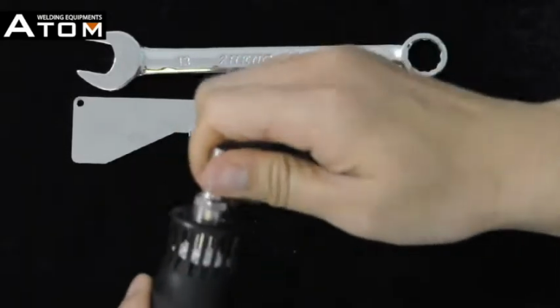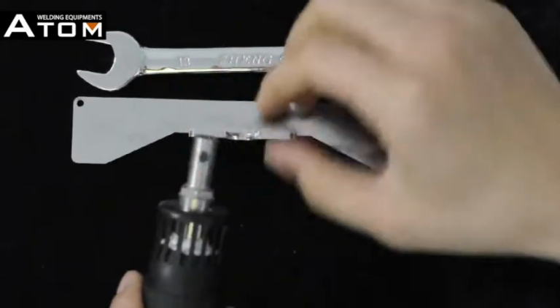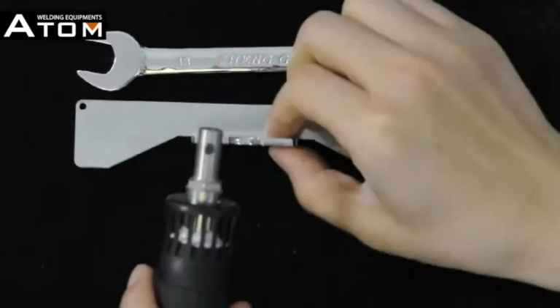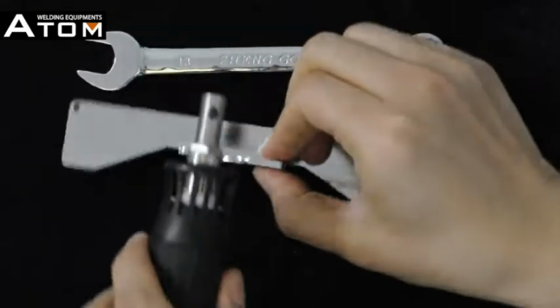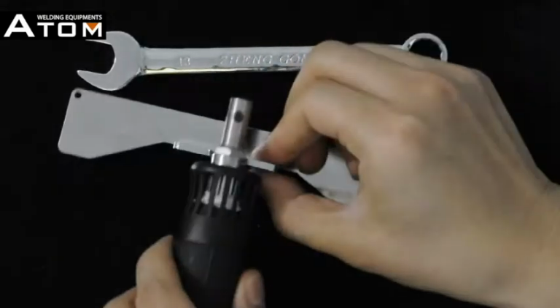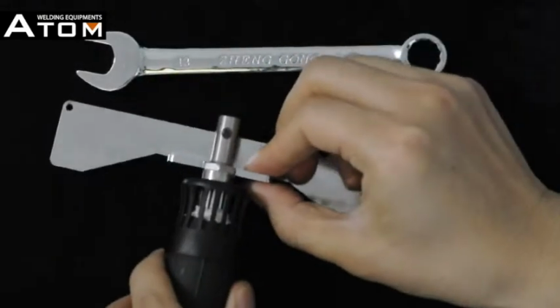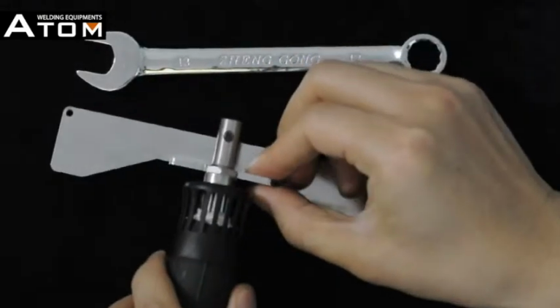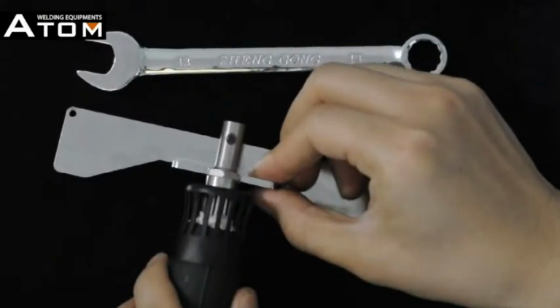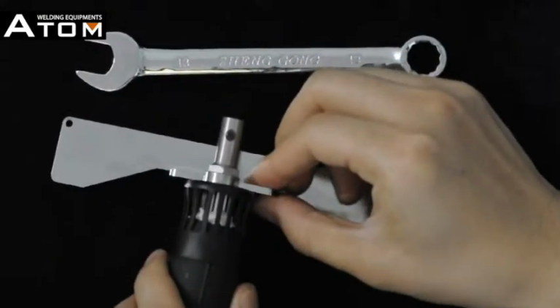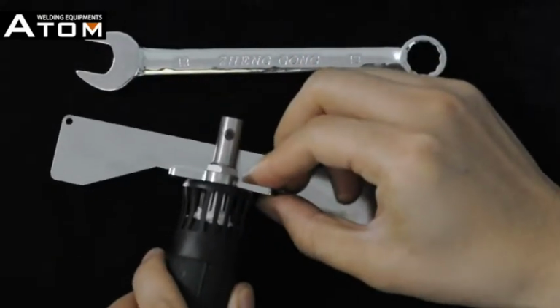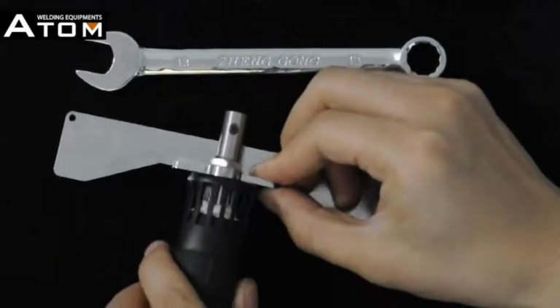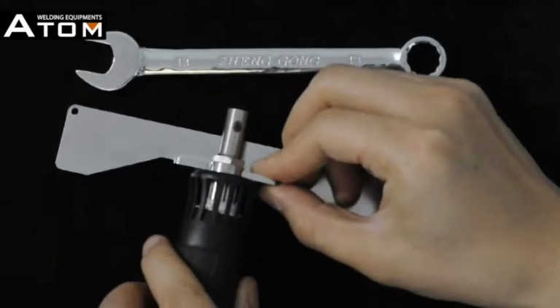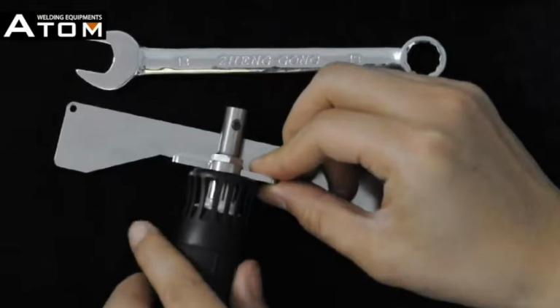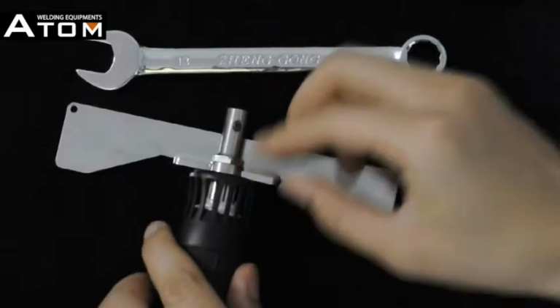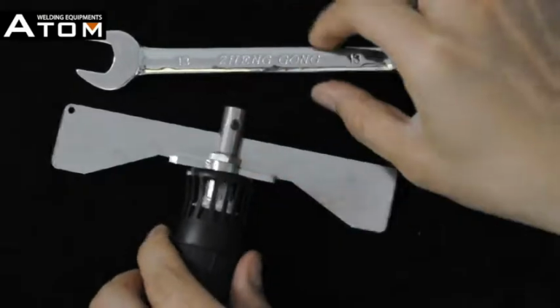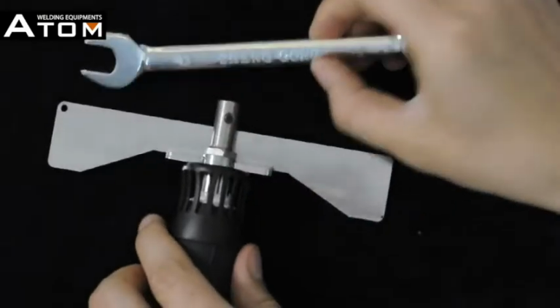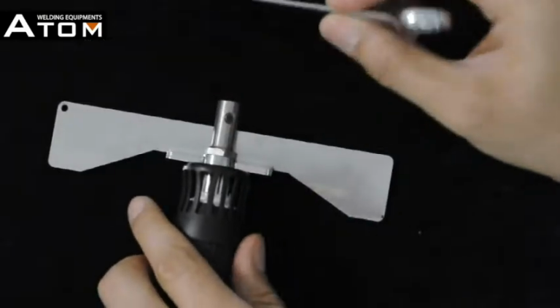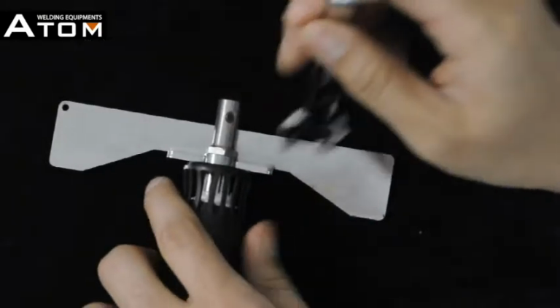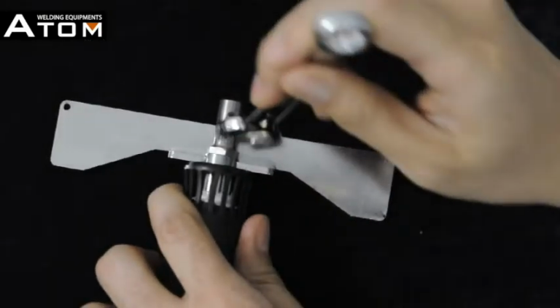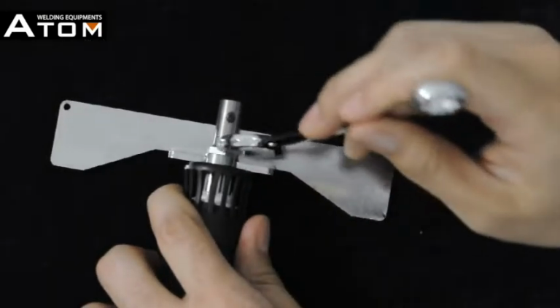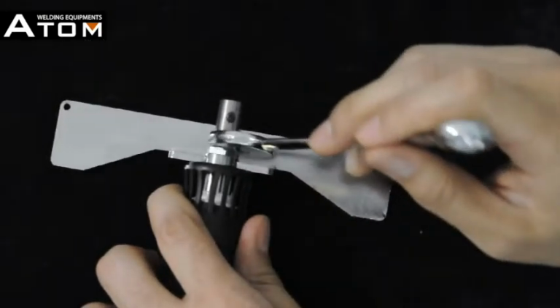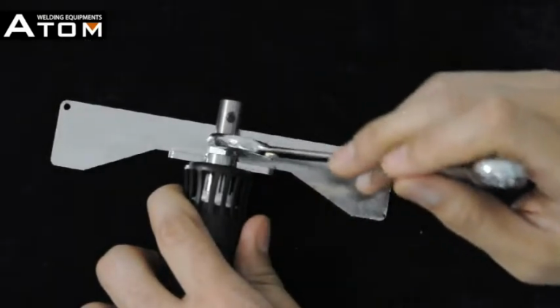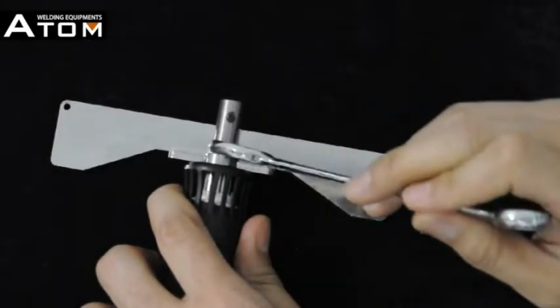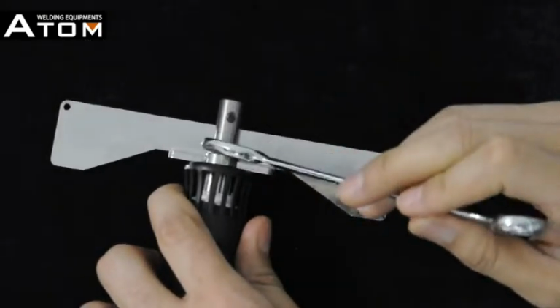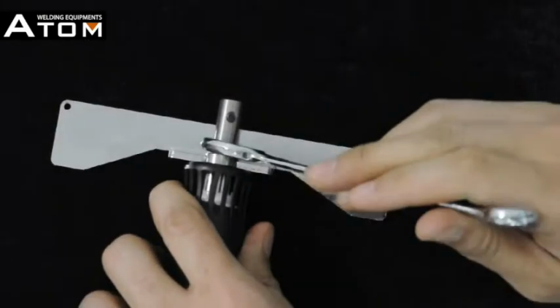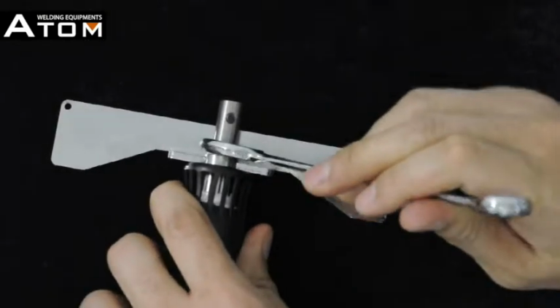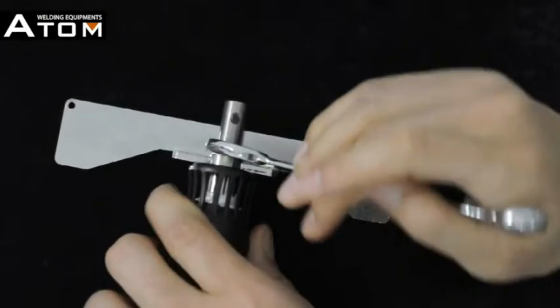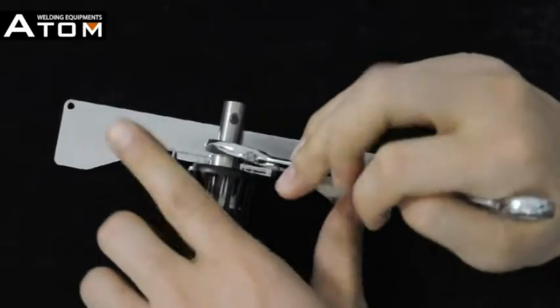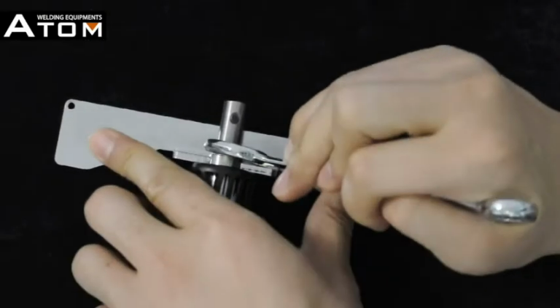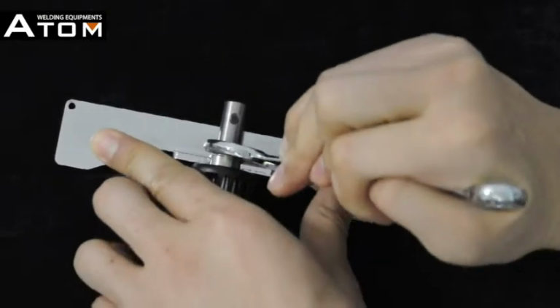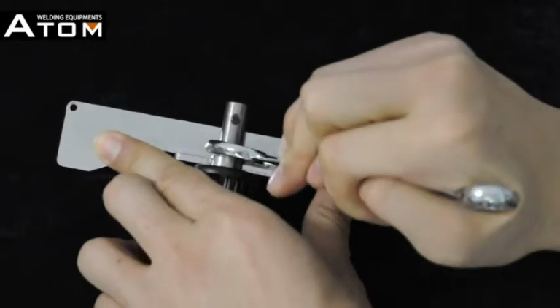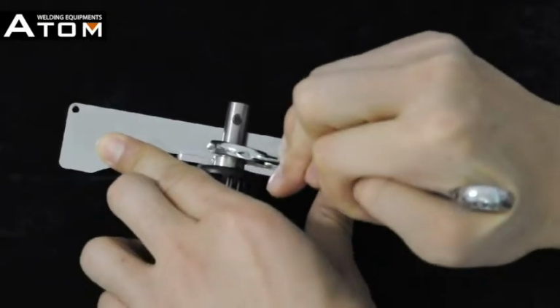Please remember the electrode holder should be tightly connected on the welding gun. Only then can ultrasonic vibration transfer to the welding electrode.